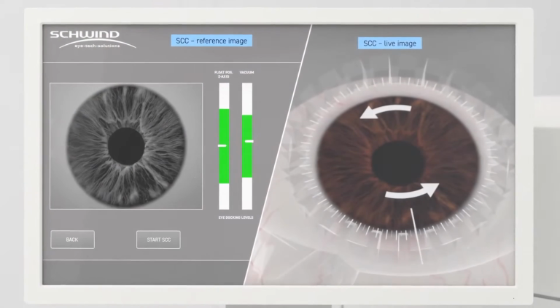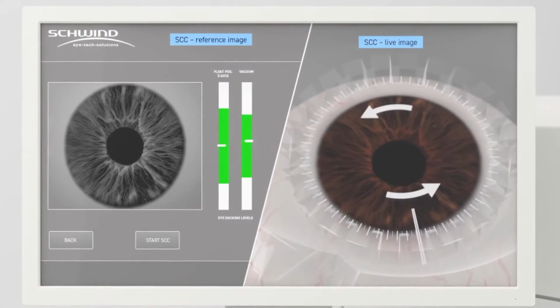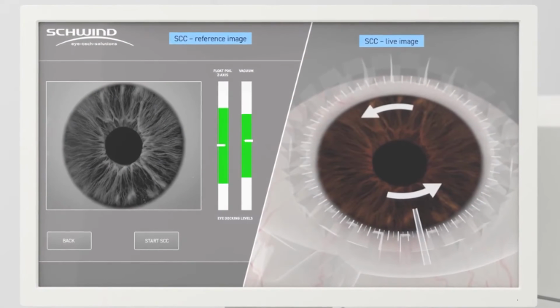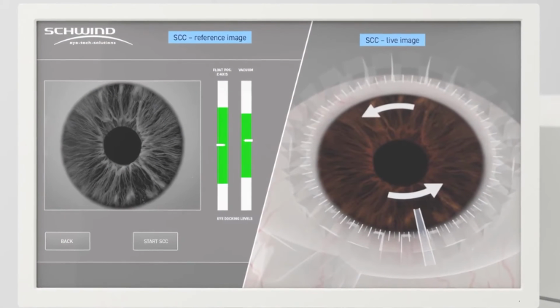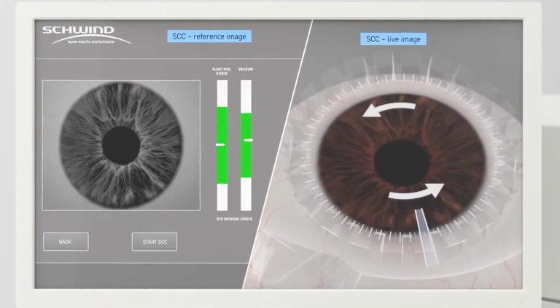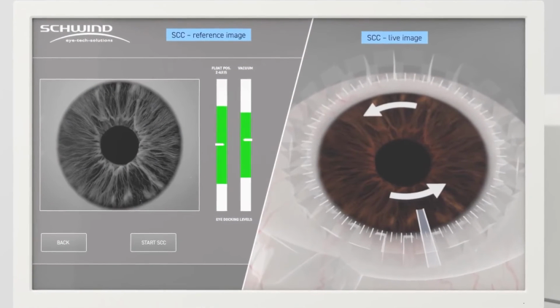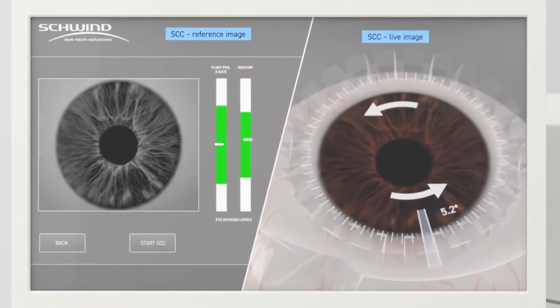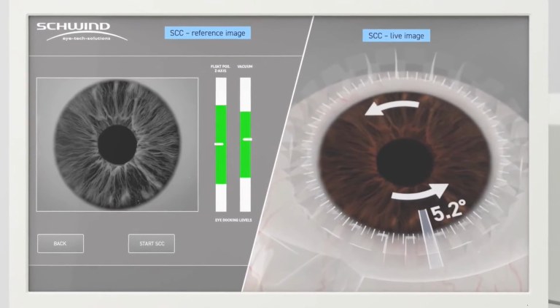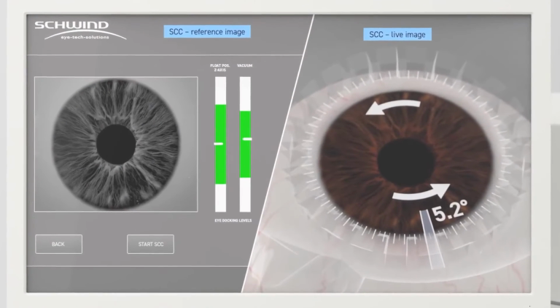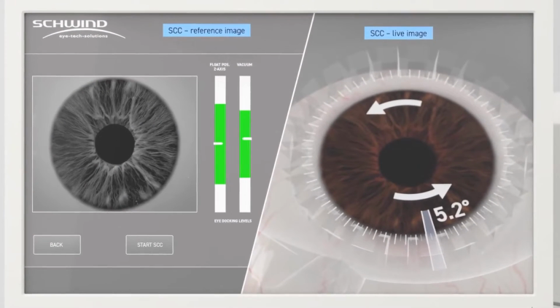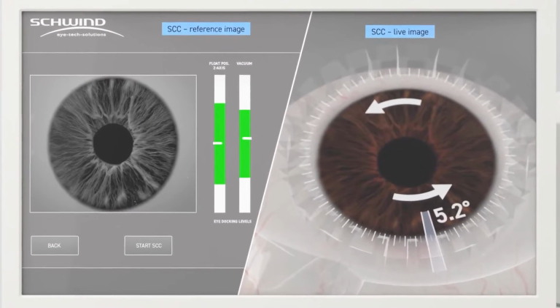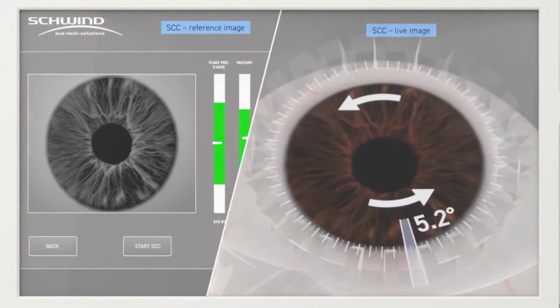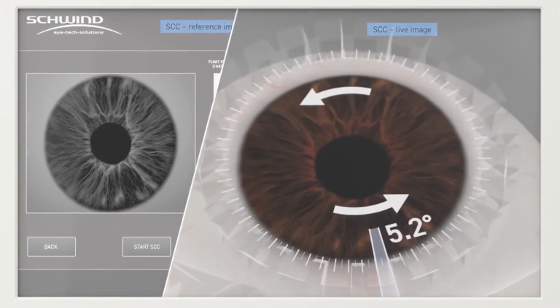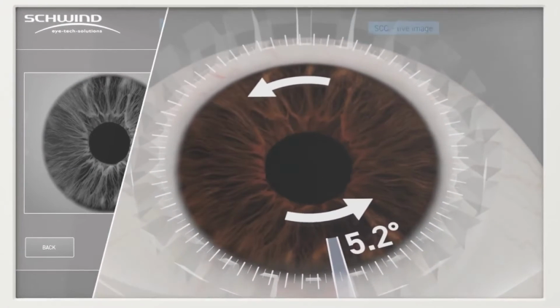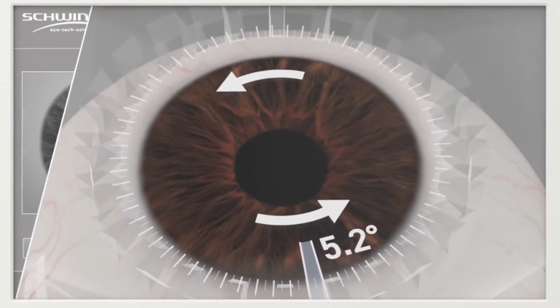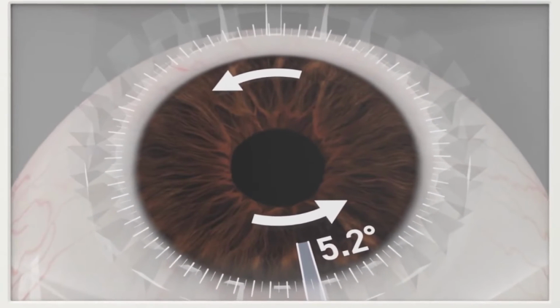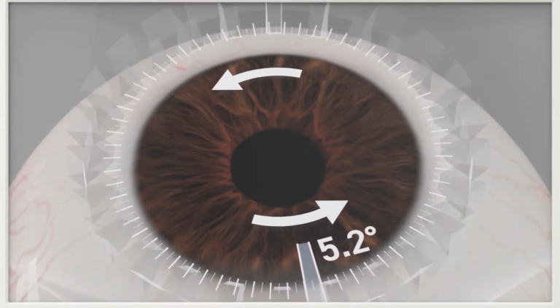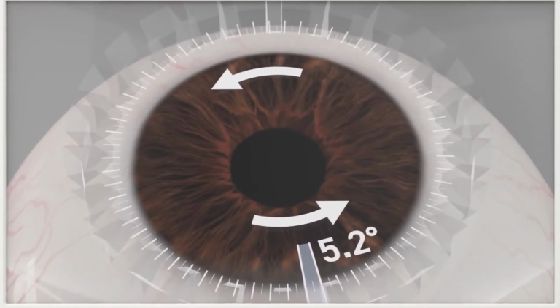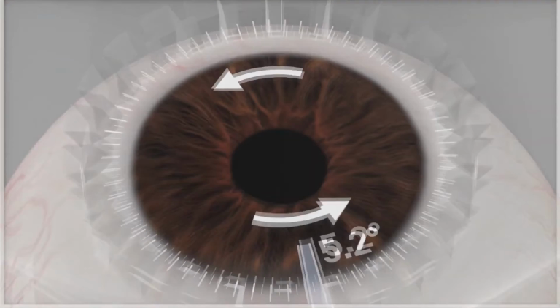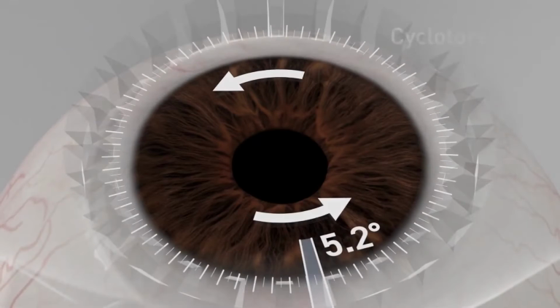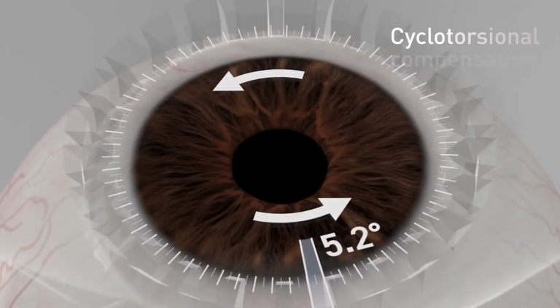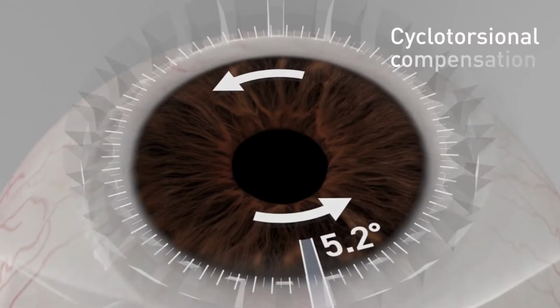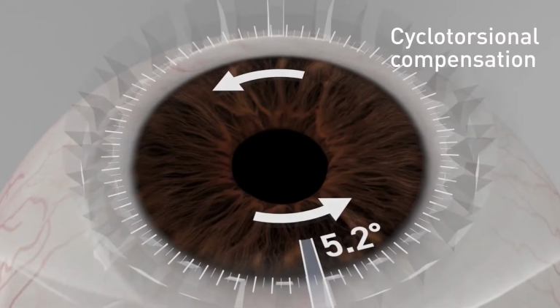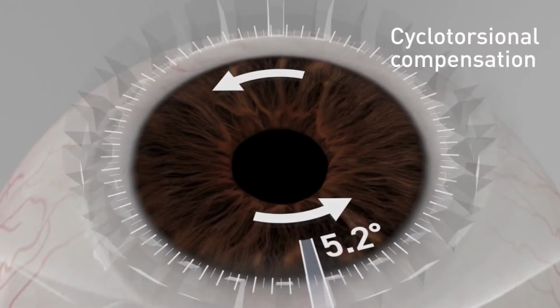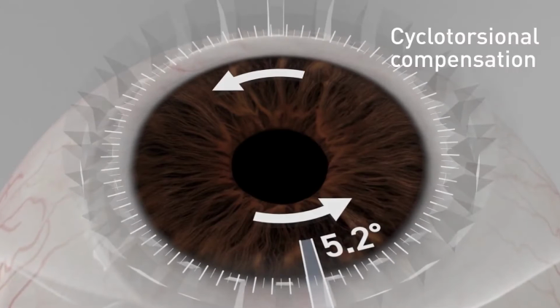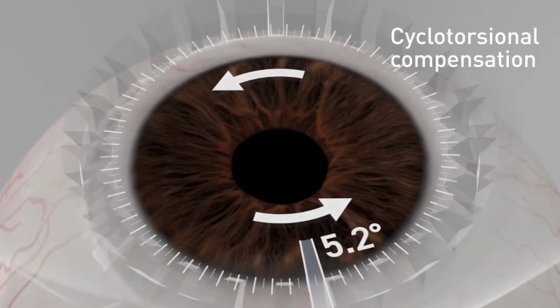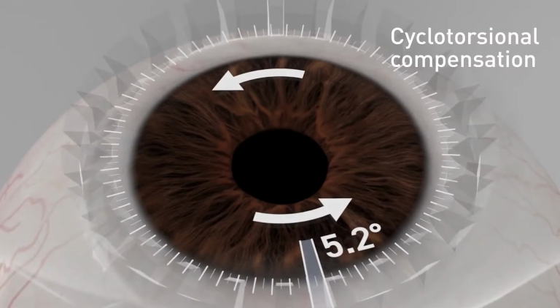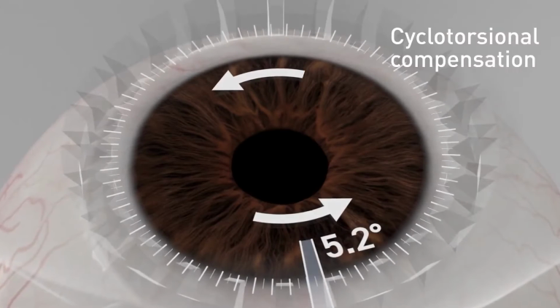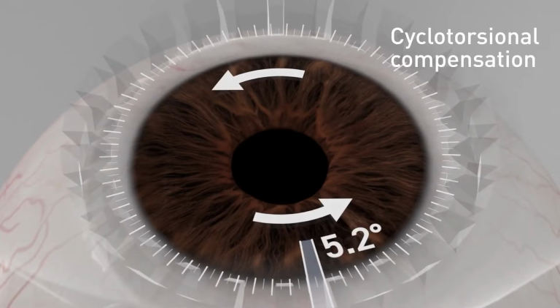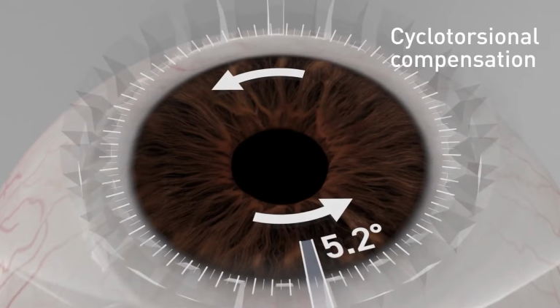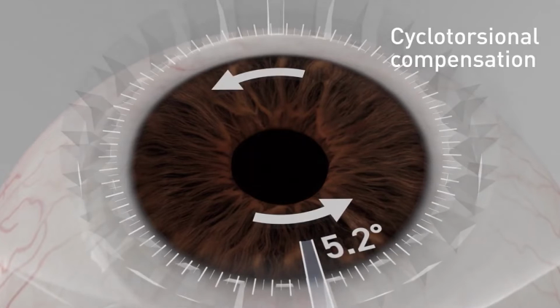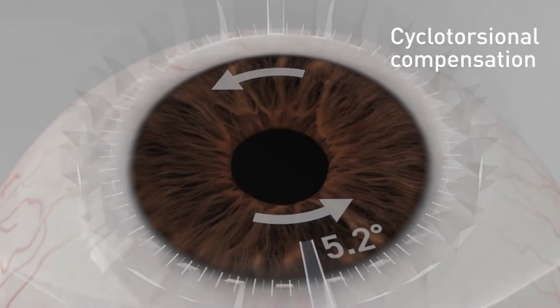The cyclotorsional elements are relevant because of accuracy and precision of treating astigmatism.